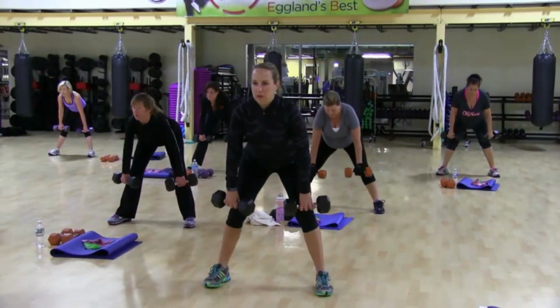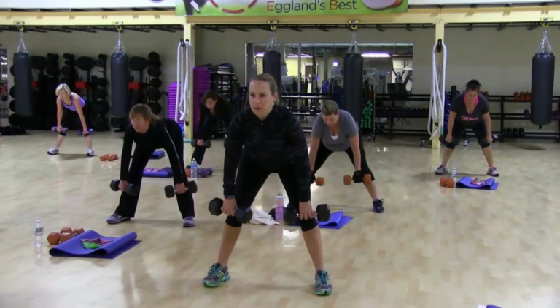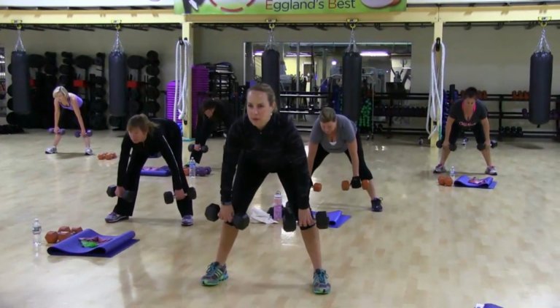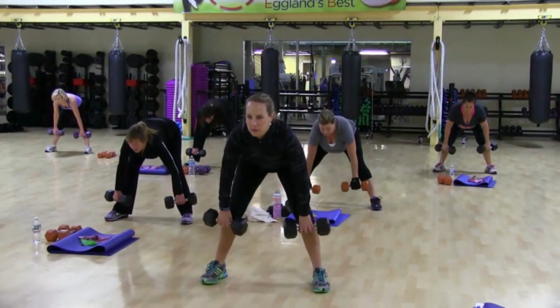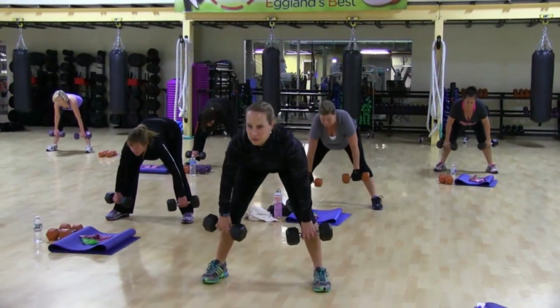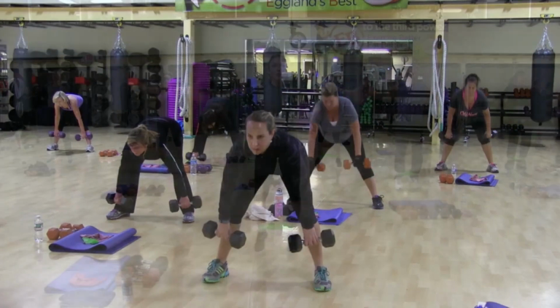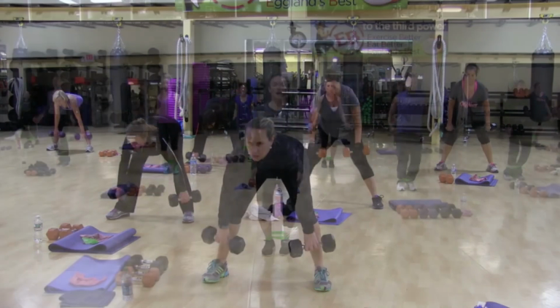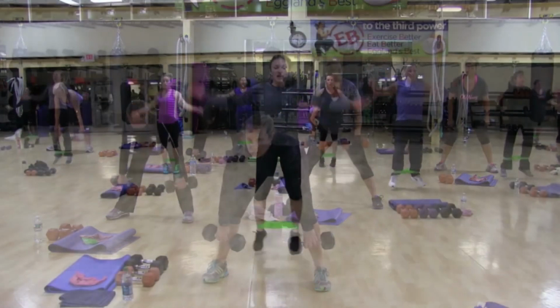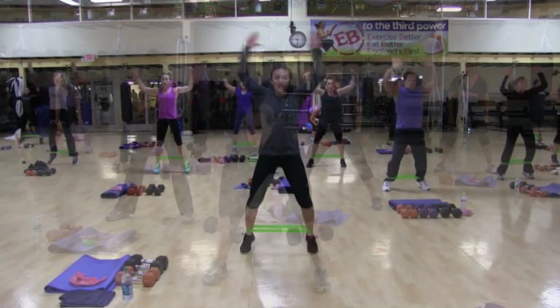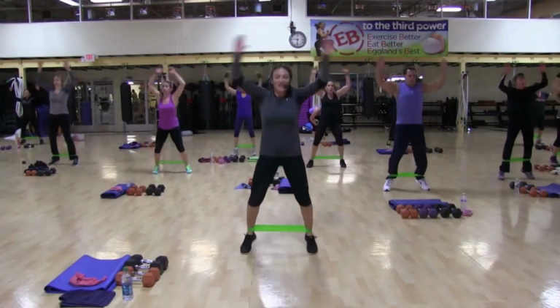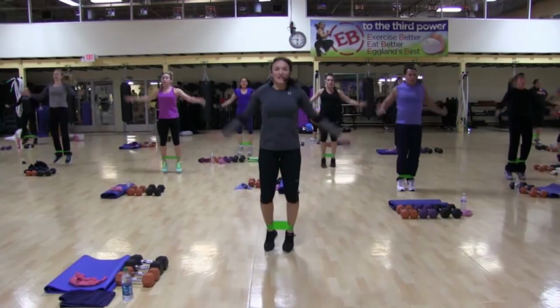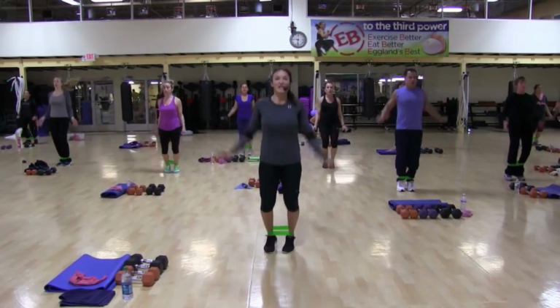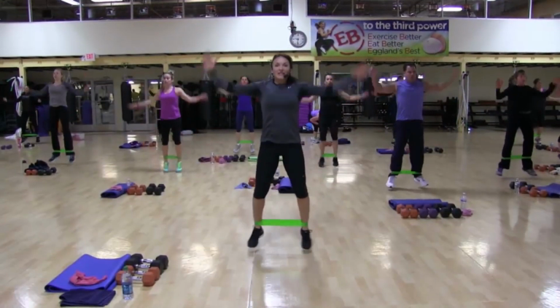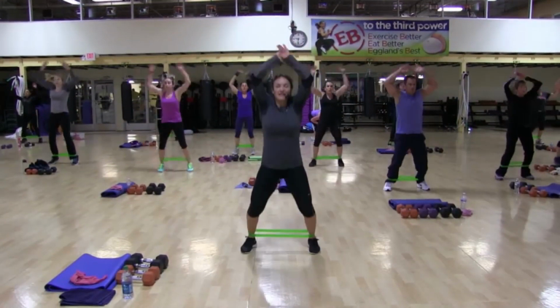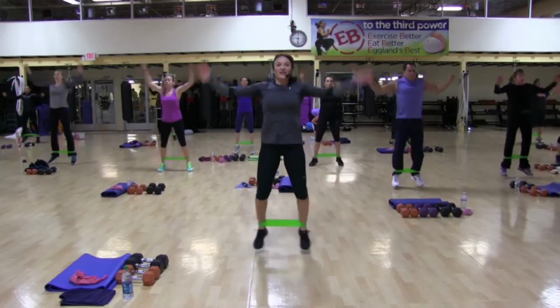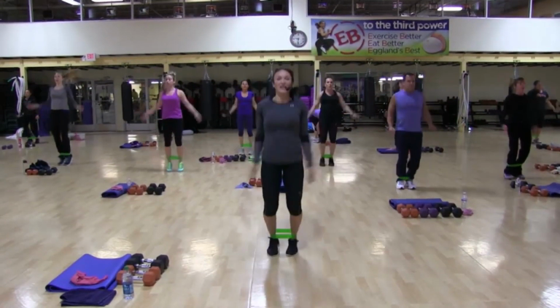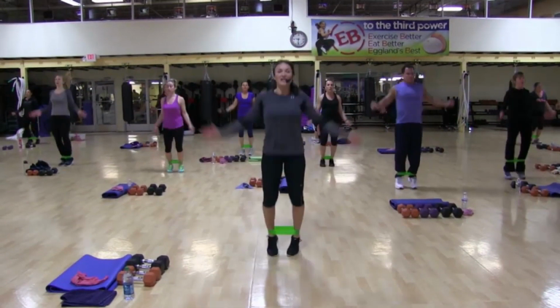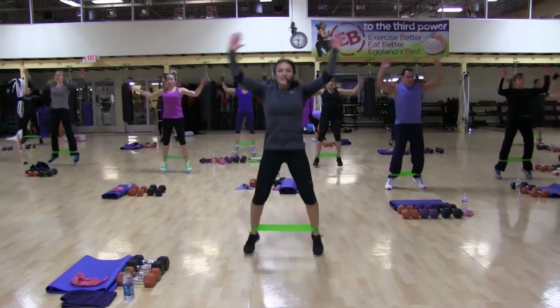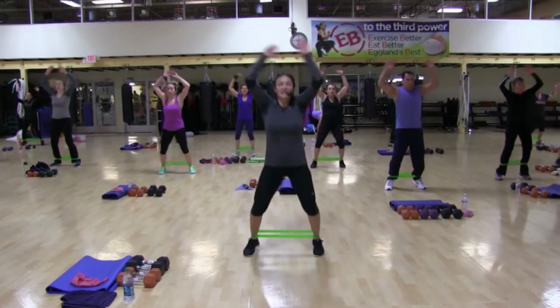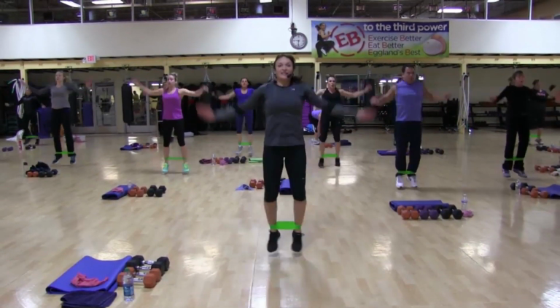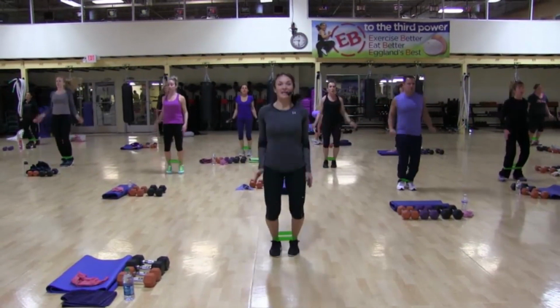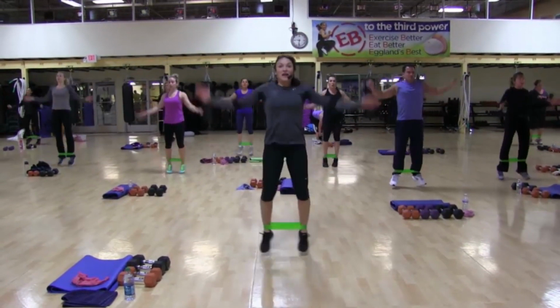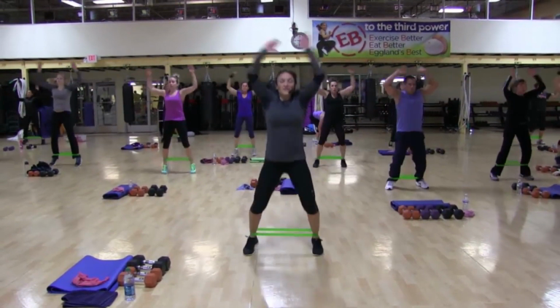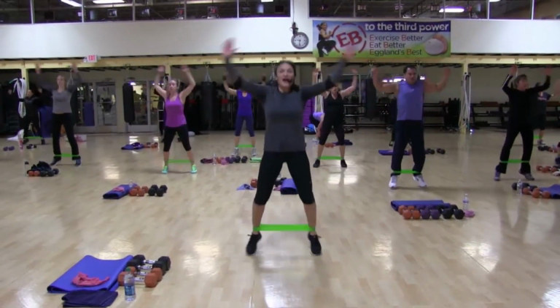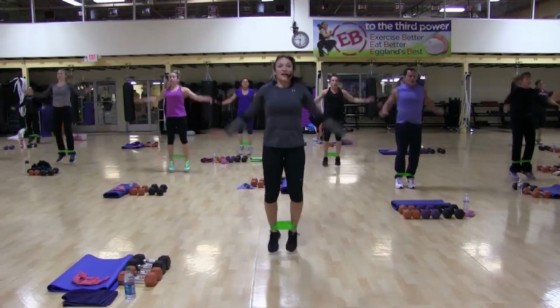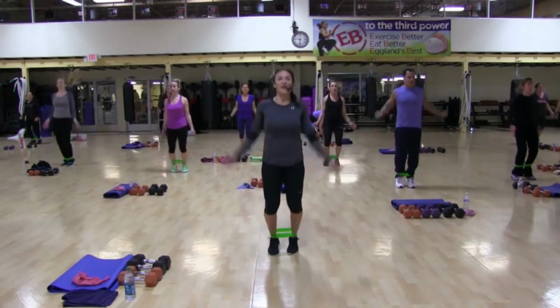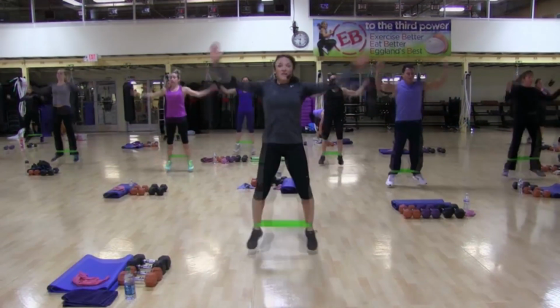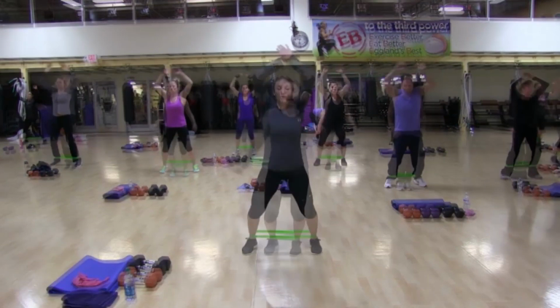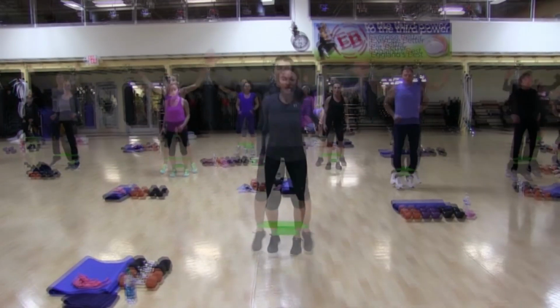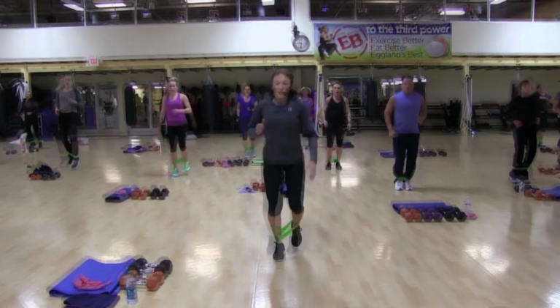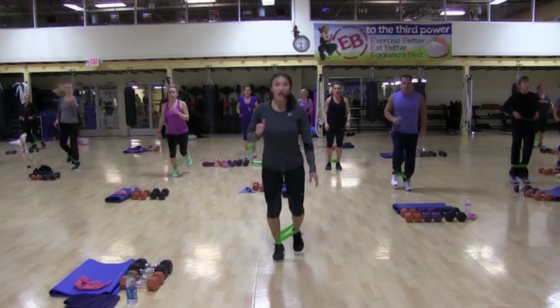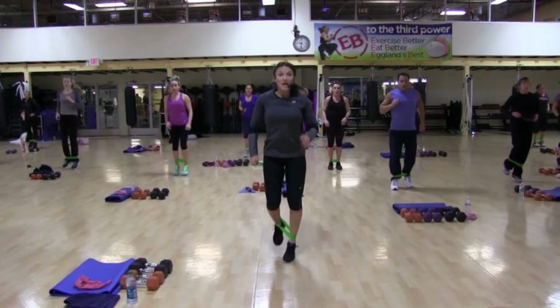One, two, four, six, seven, six, five, four. Jog.